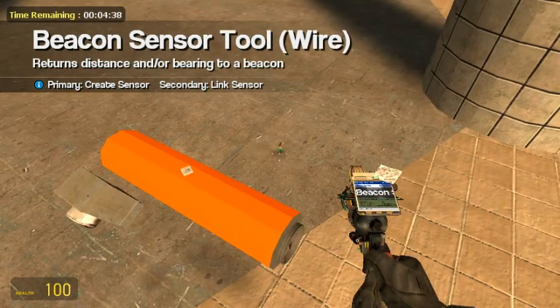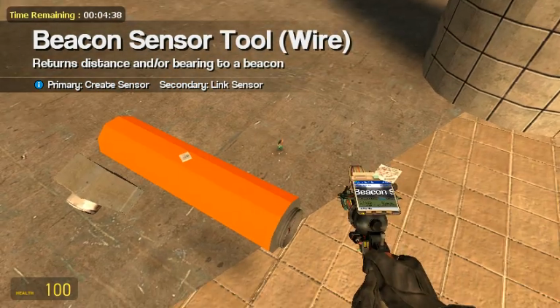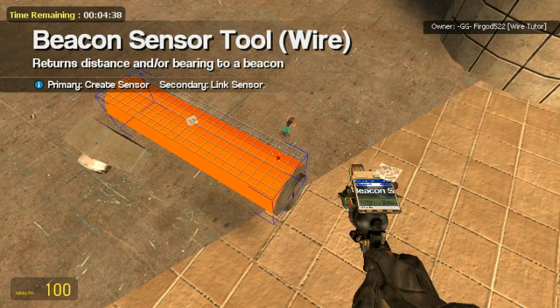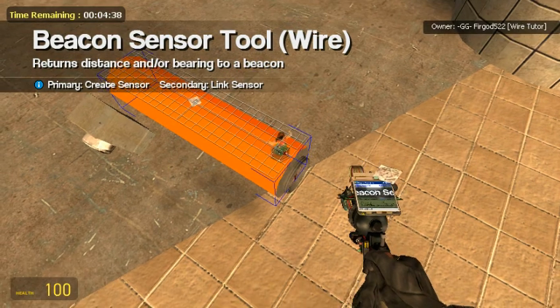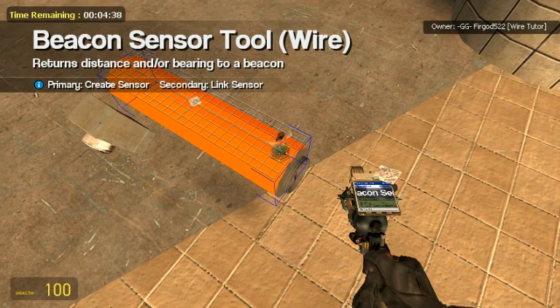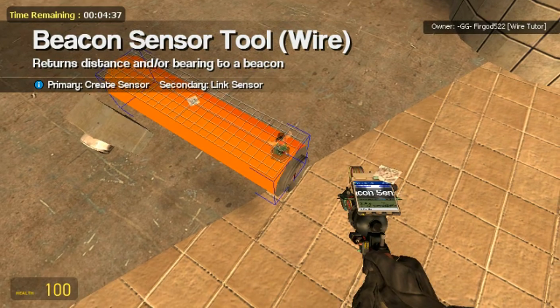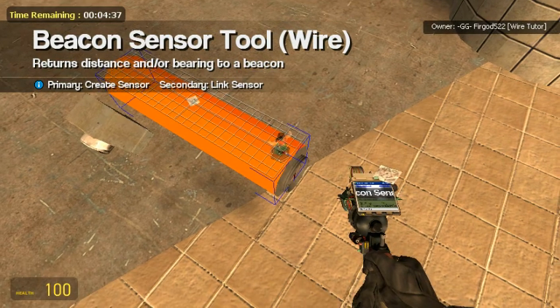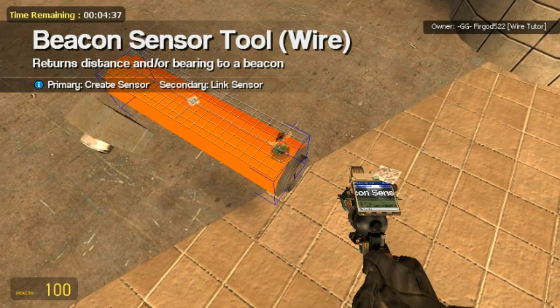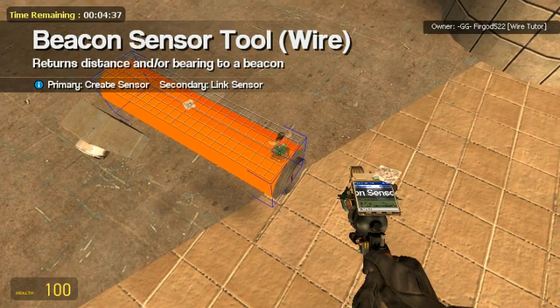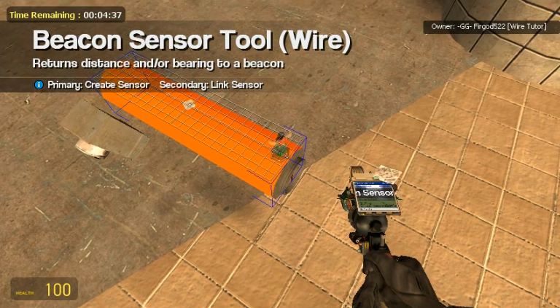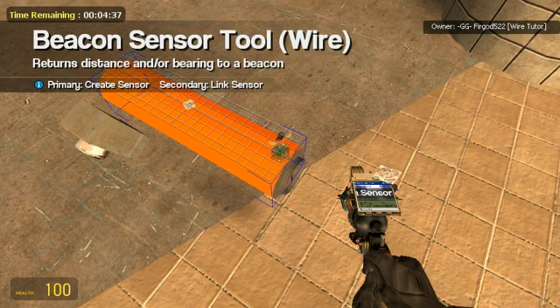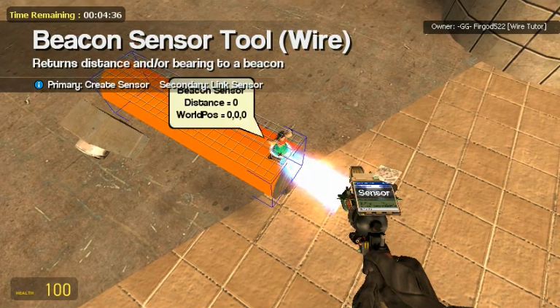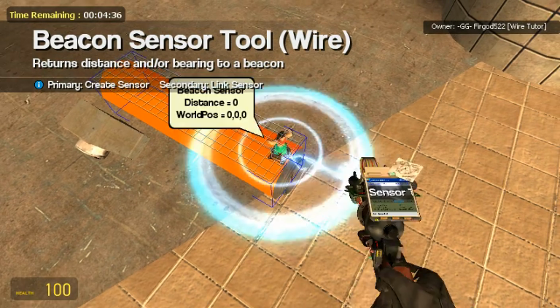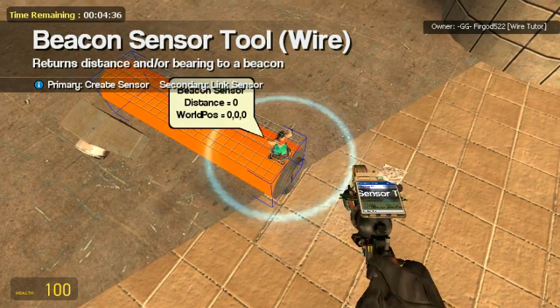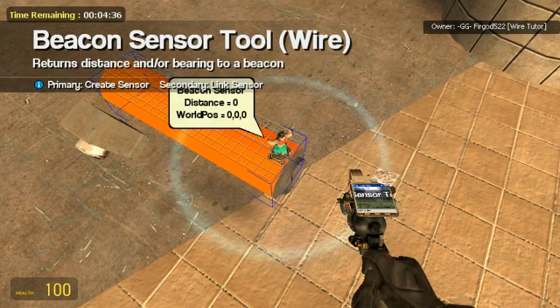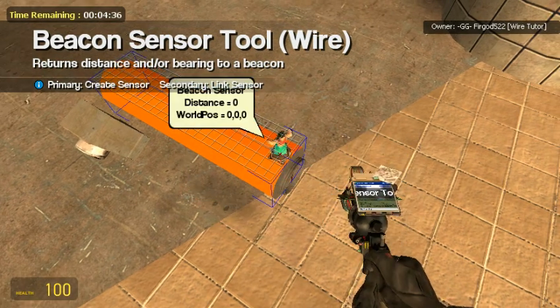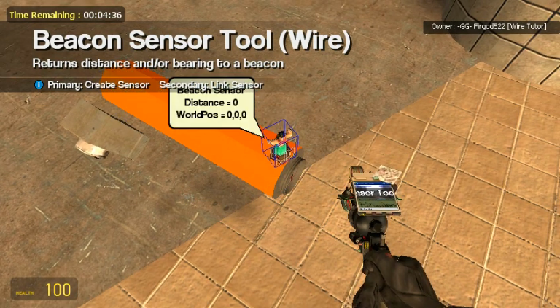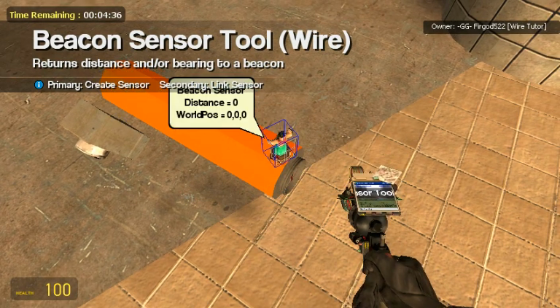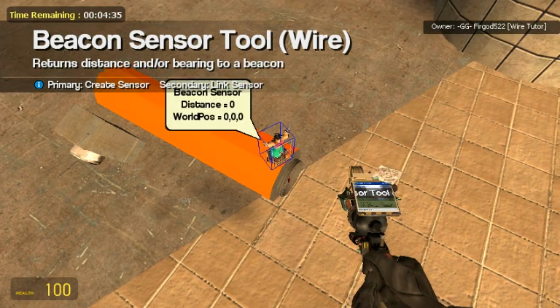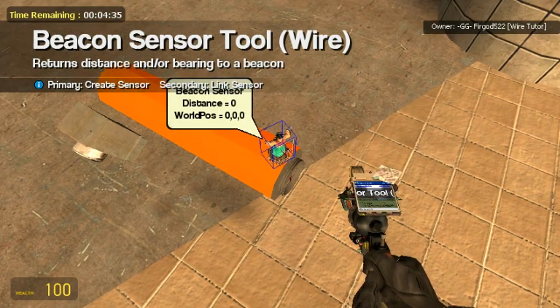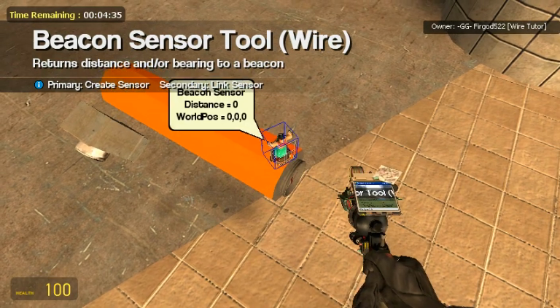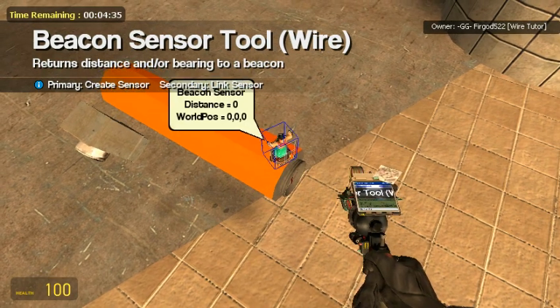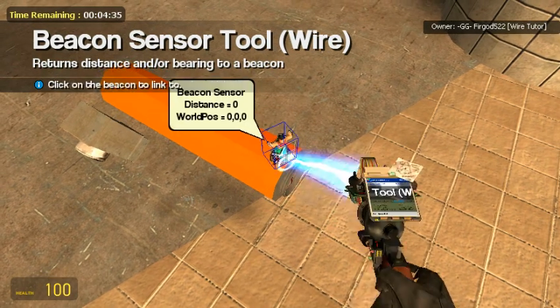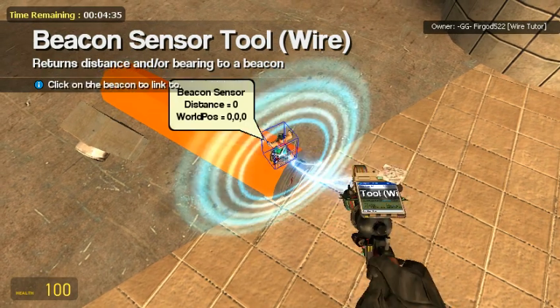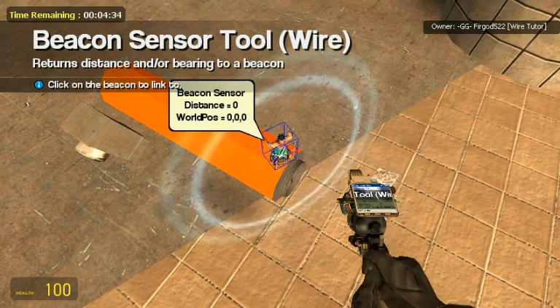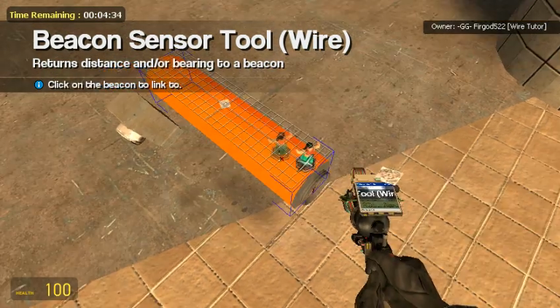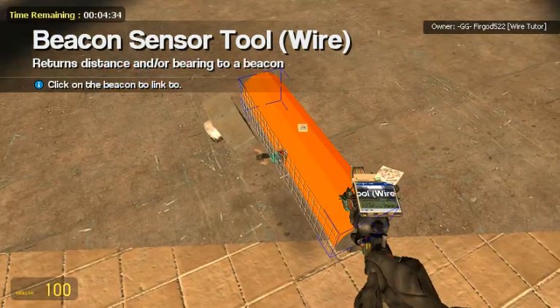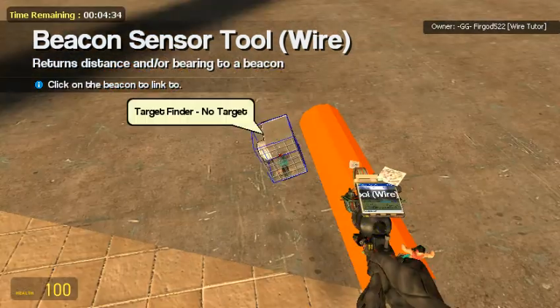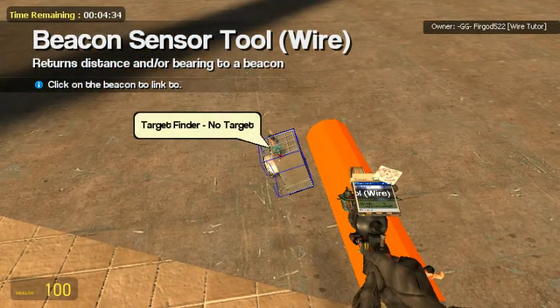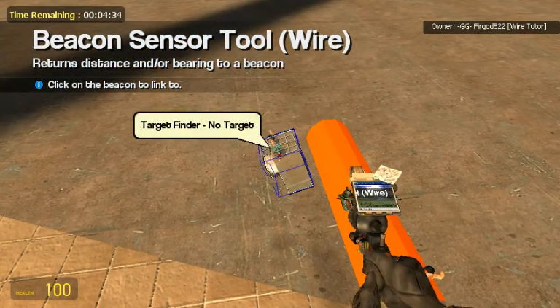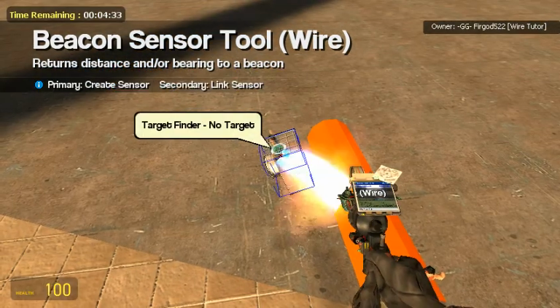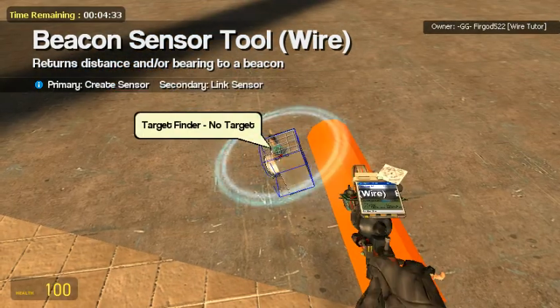So let's go ahead and place our target finder. Let's get a beacon sensor — output distance, output world position. We'll just put that right there. It doesn't really matter as long as it's not using bearing.